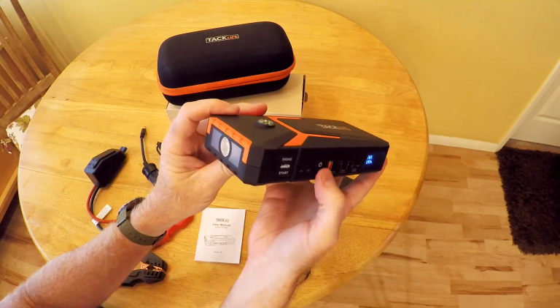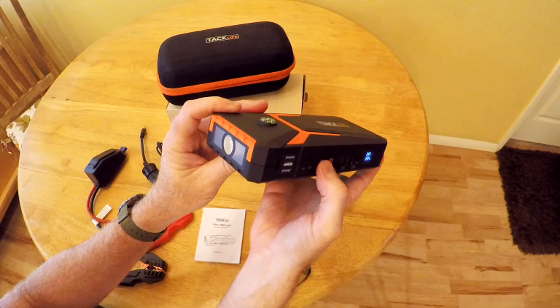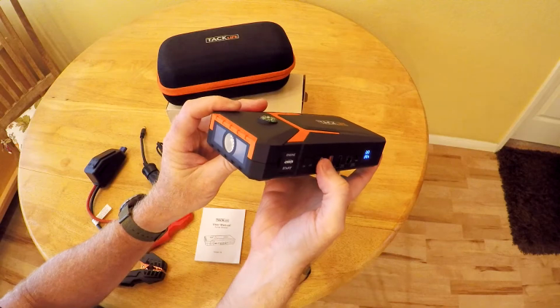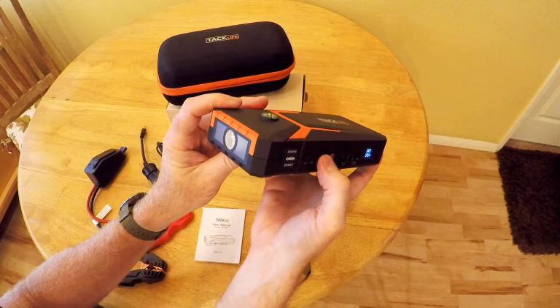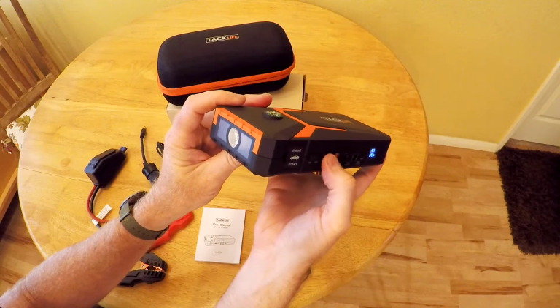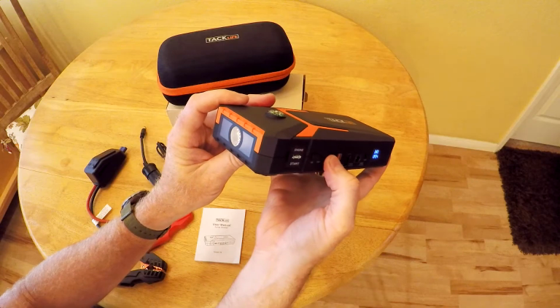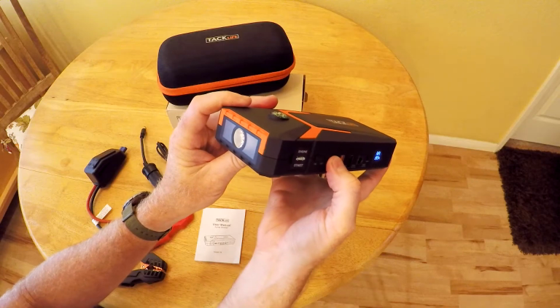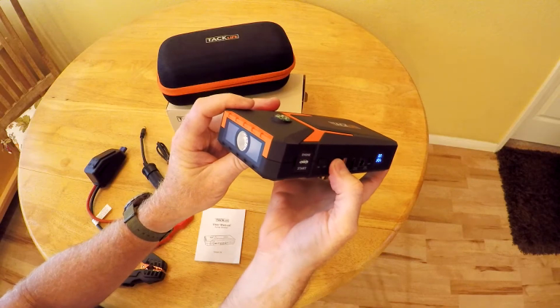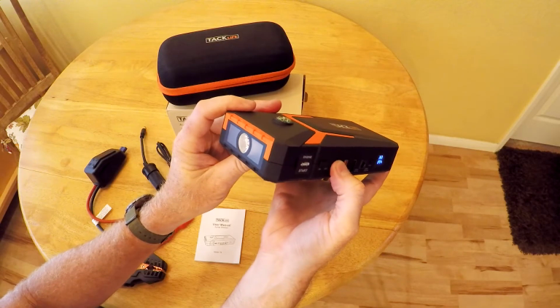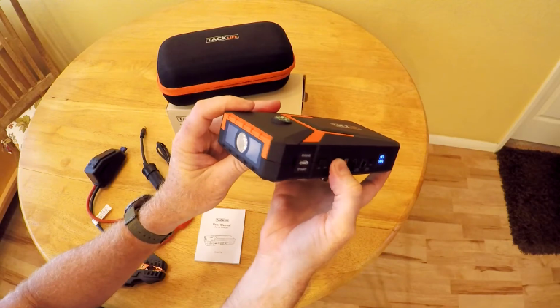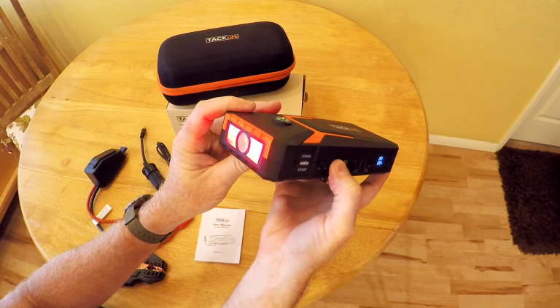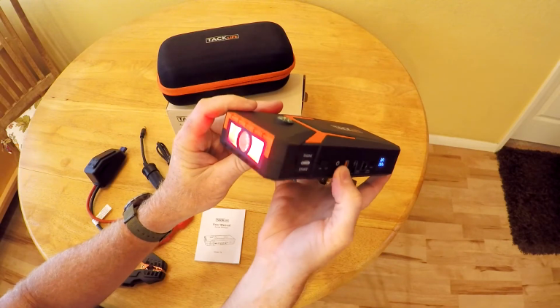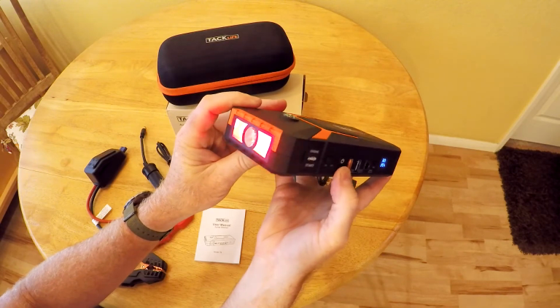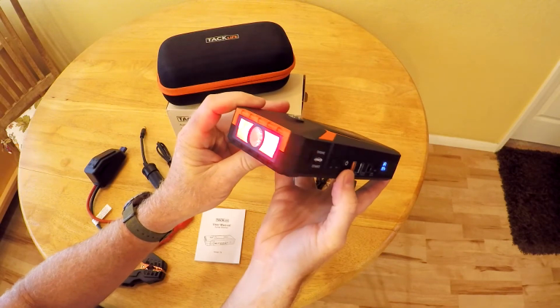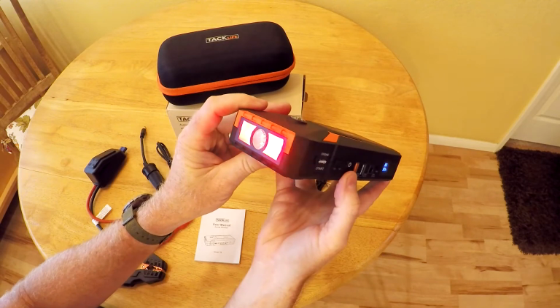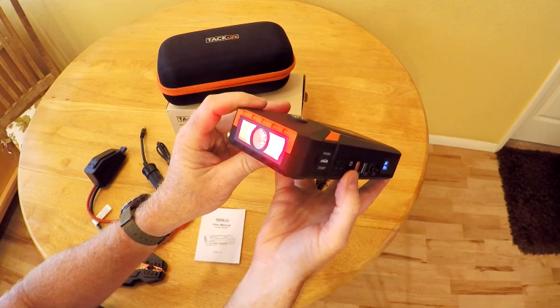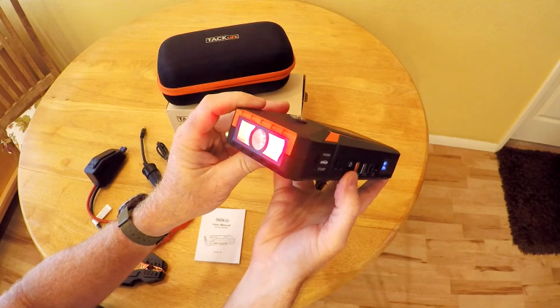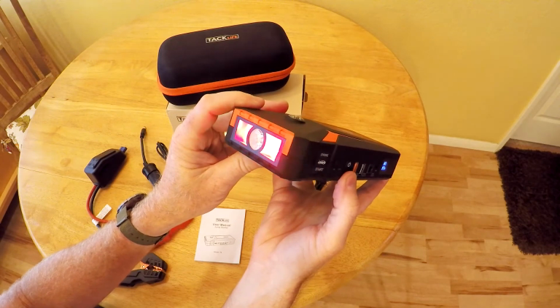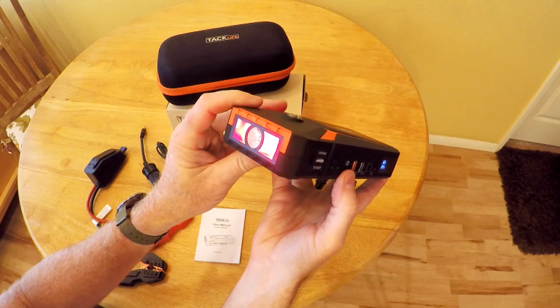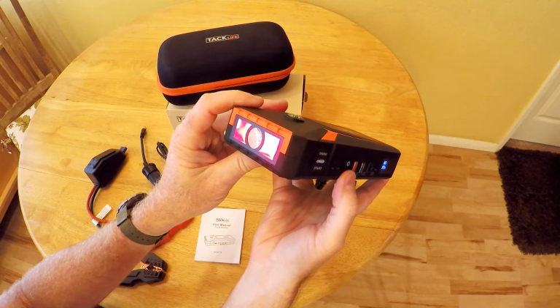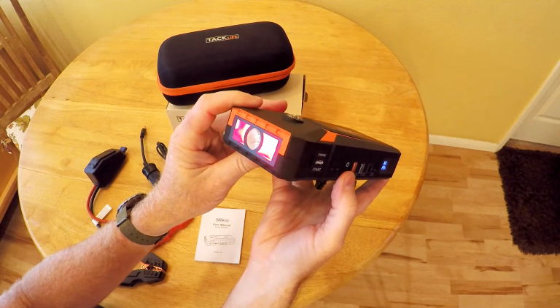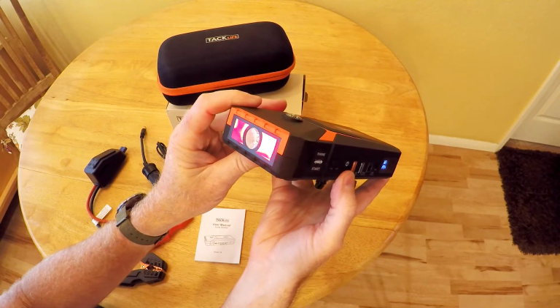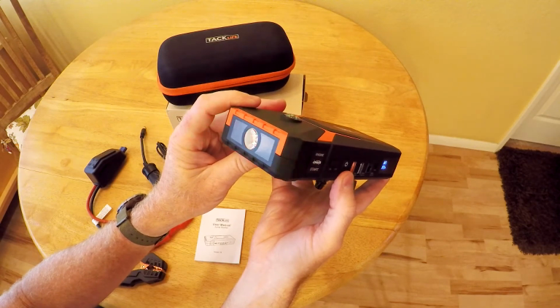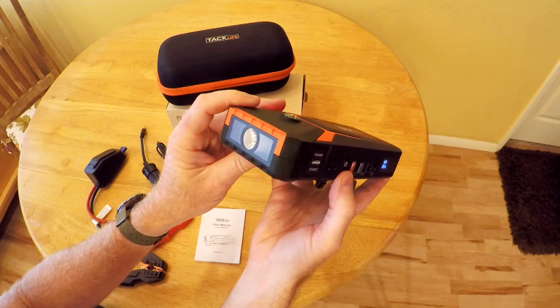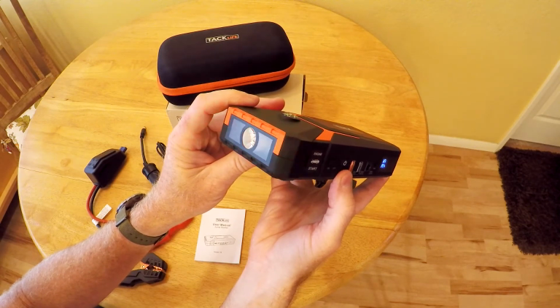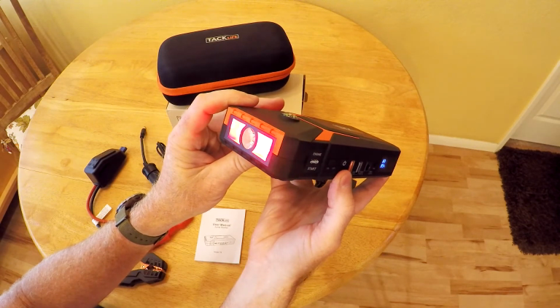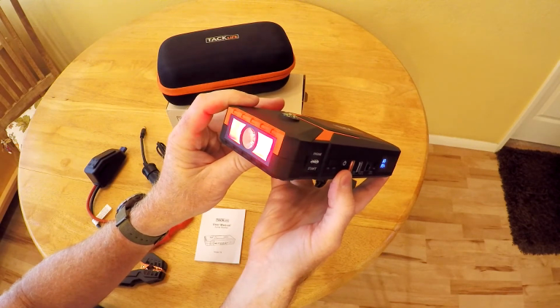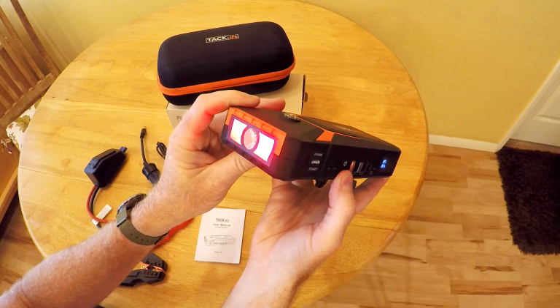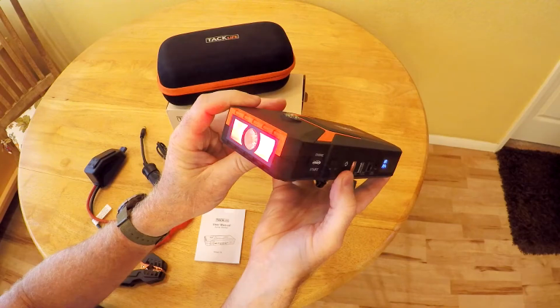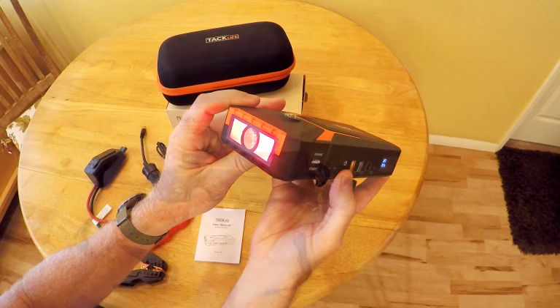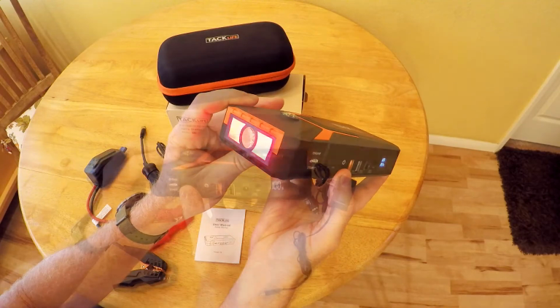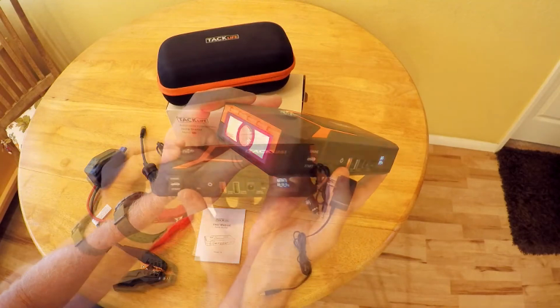If you do a double press, it's going to turn on this emergency beacon. That's good if you're changing a tire or something.